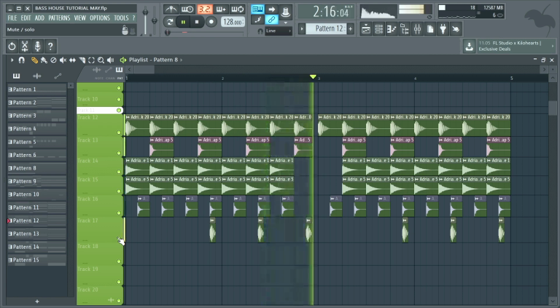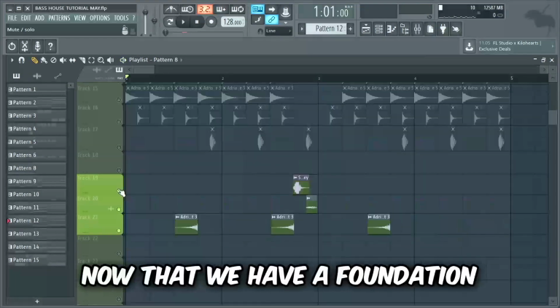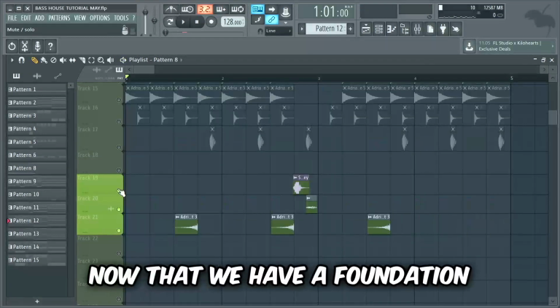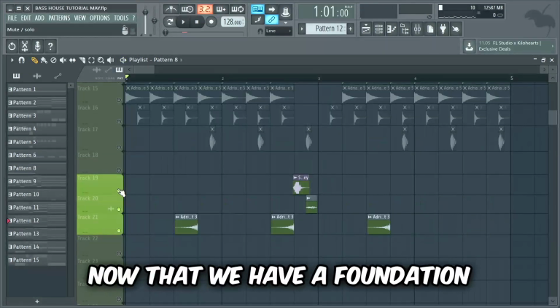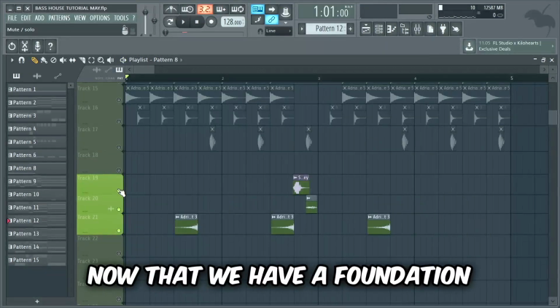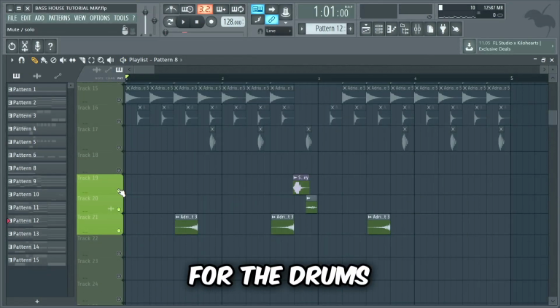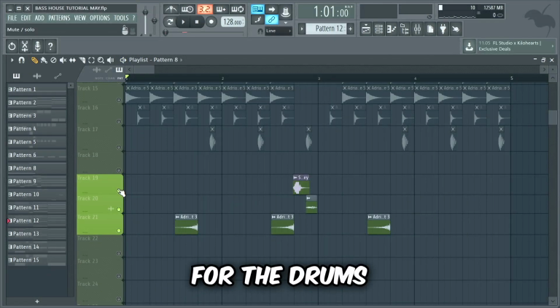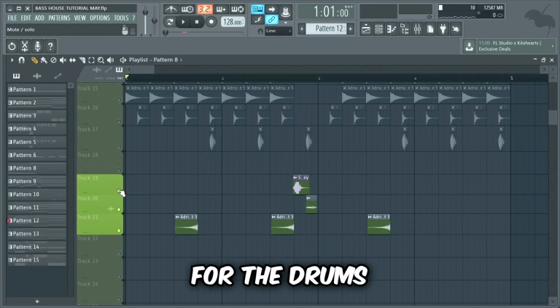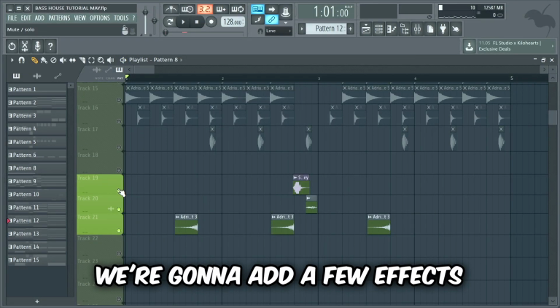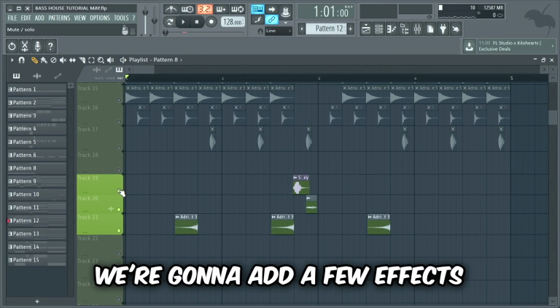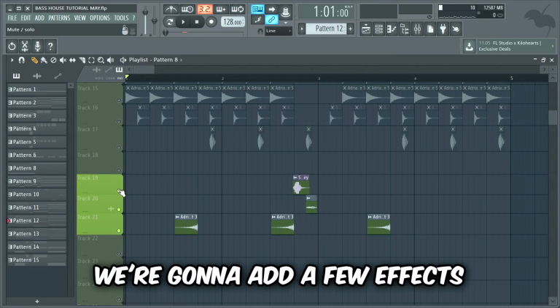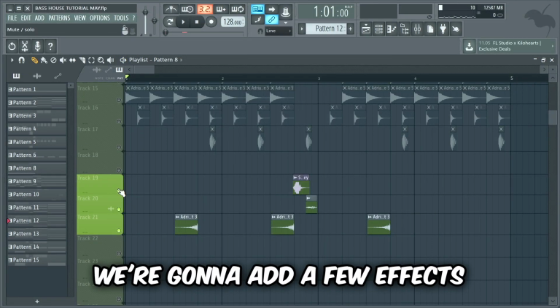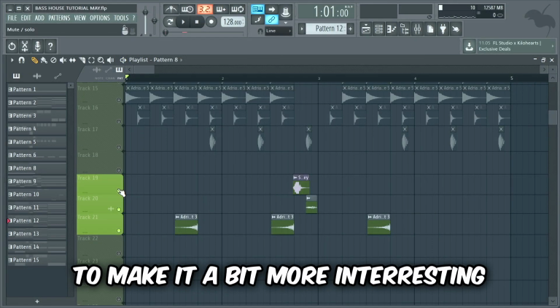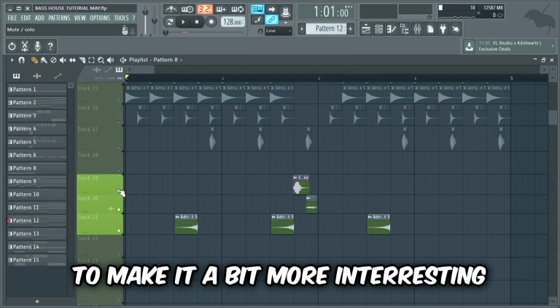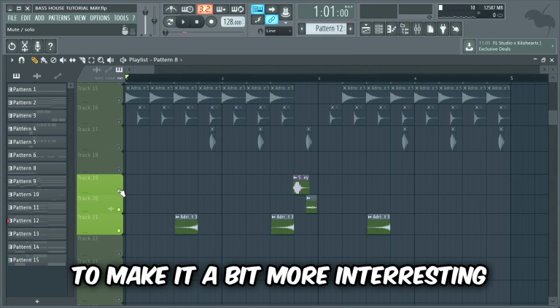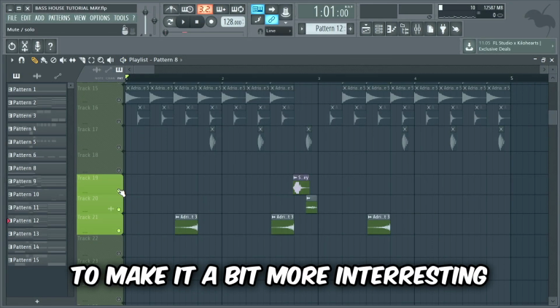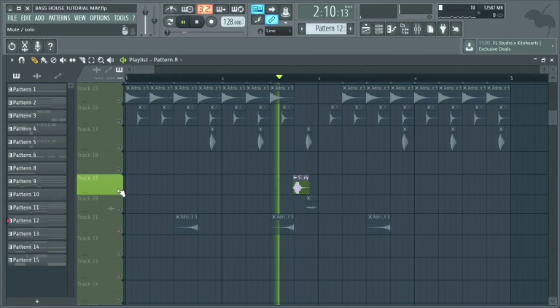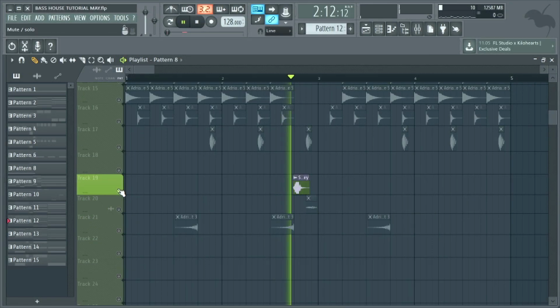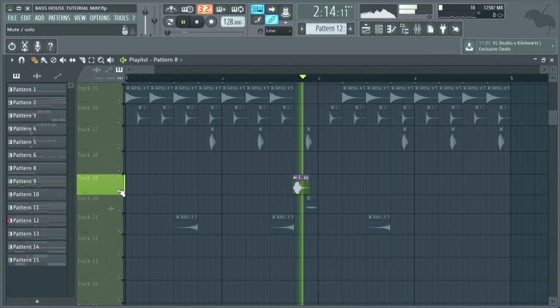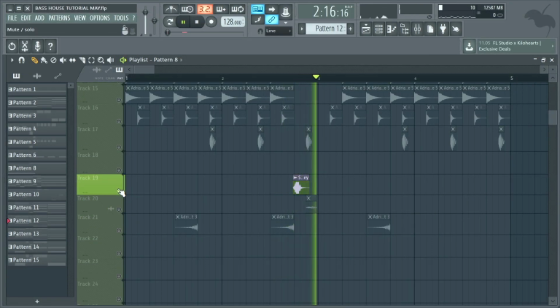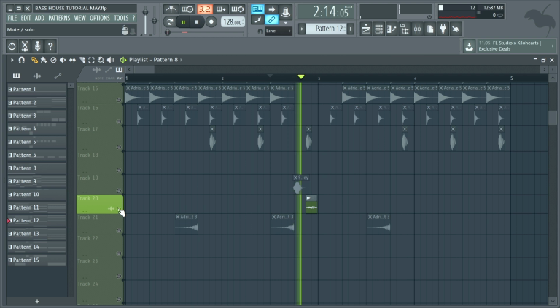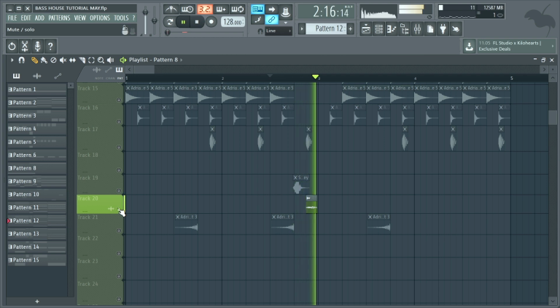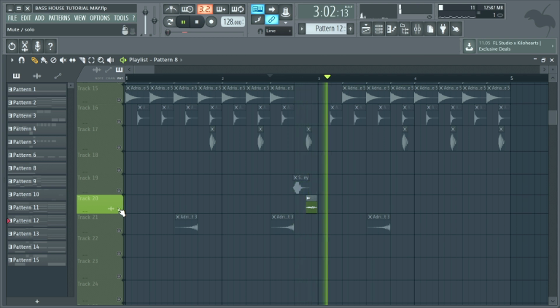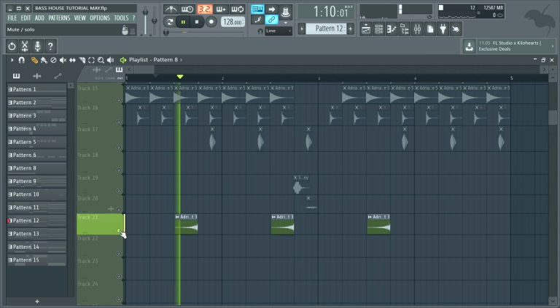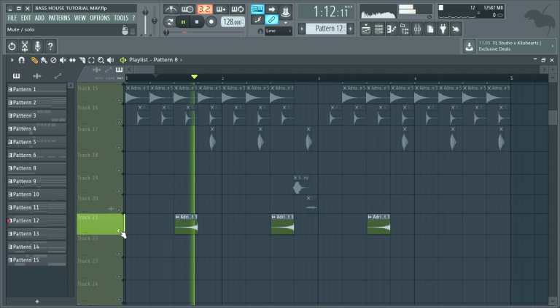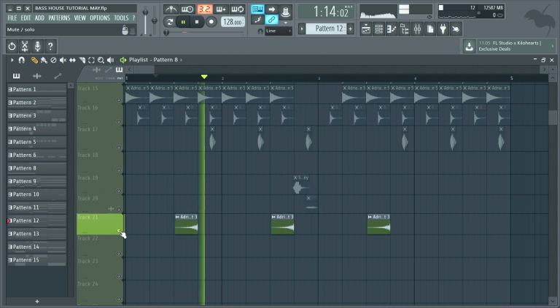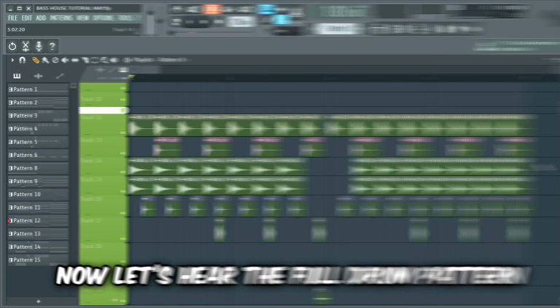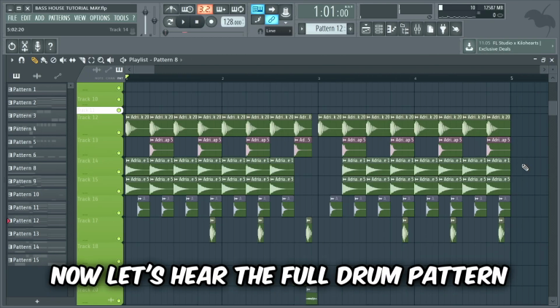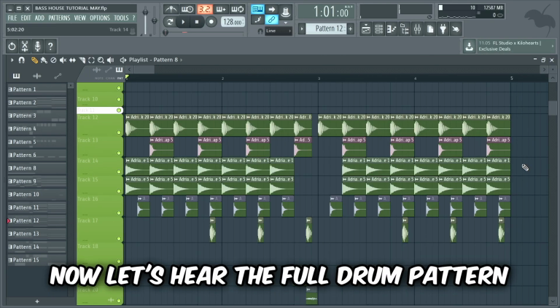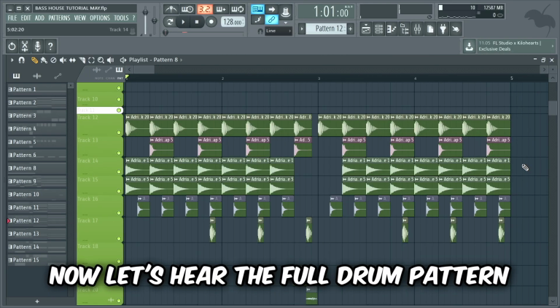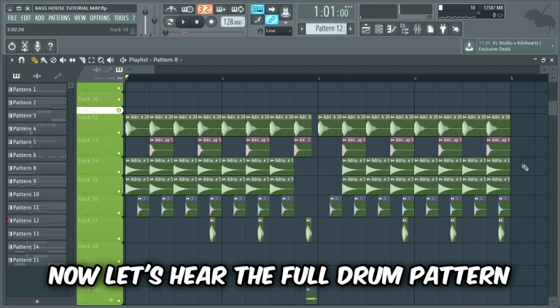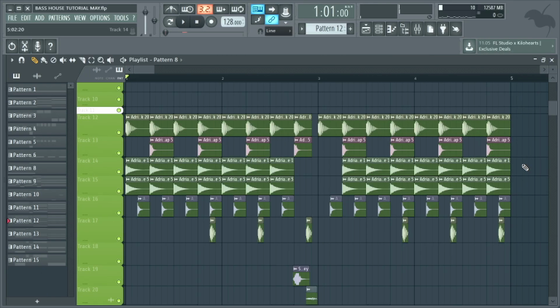Now that we have a foundation for the drums we're gonna add a few effects to make it a bit more interesting. Now let's hear the full drum pattern.